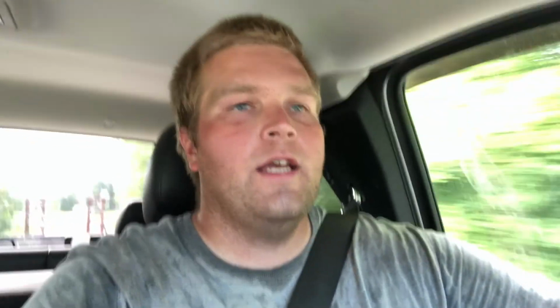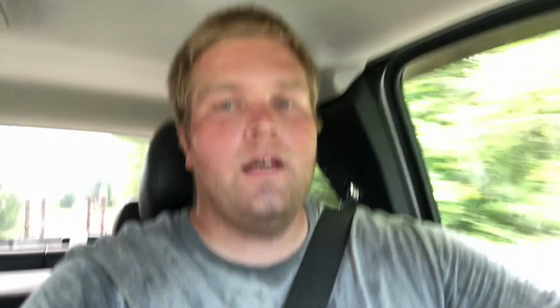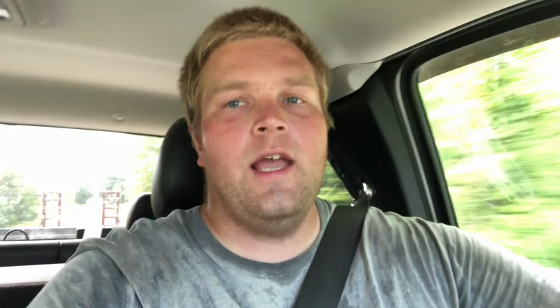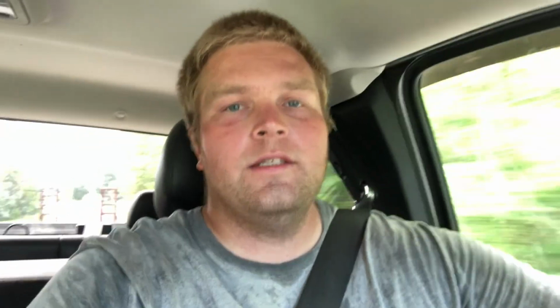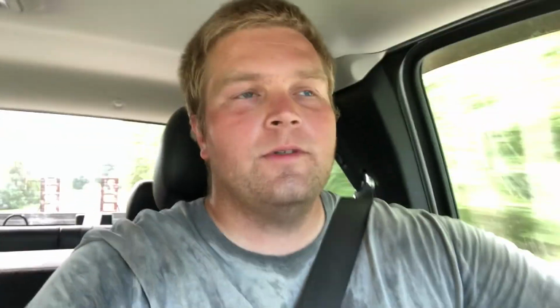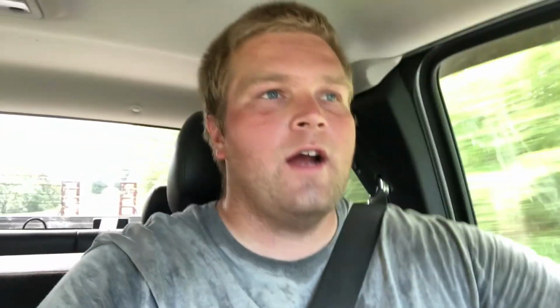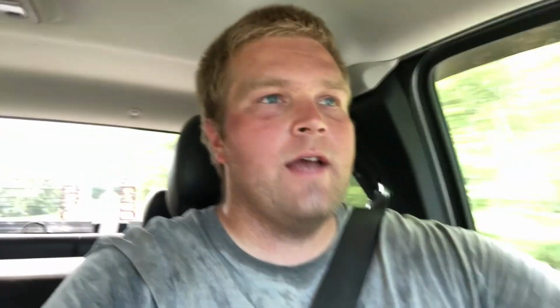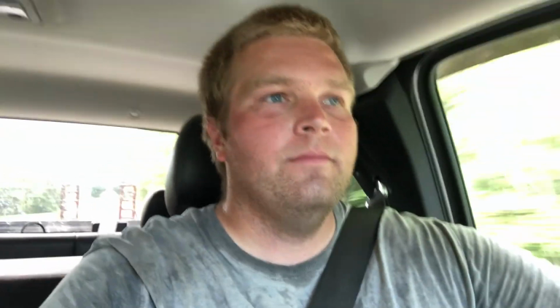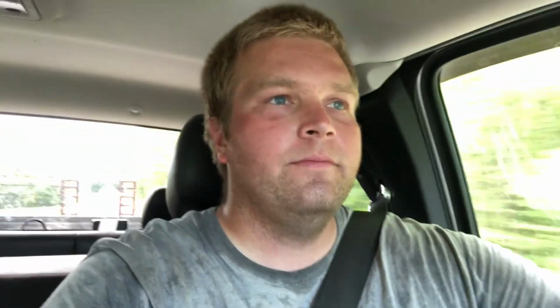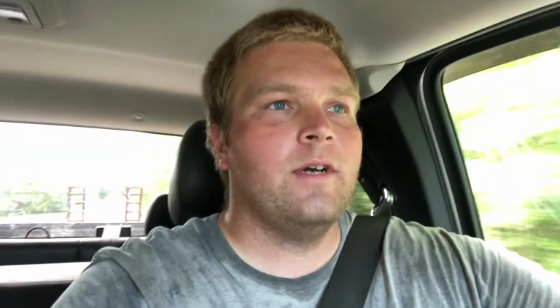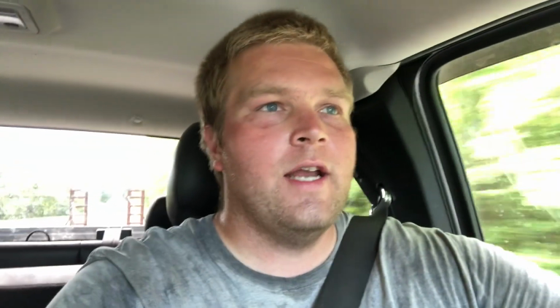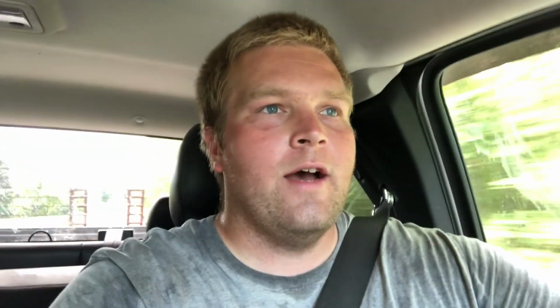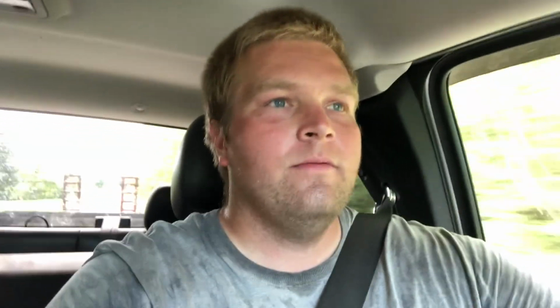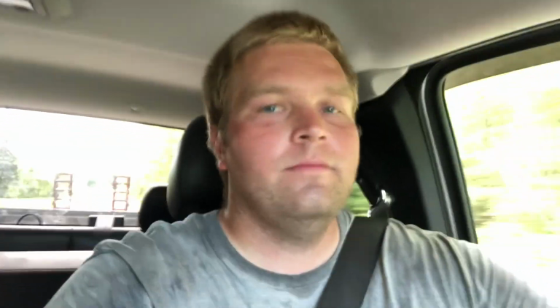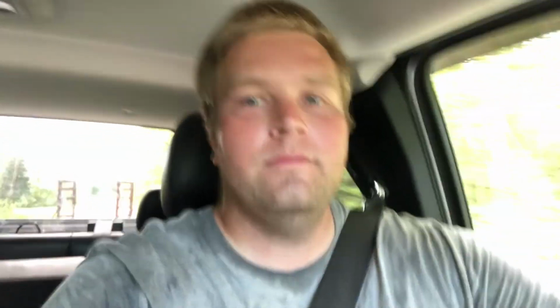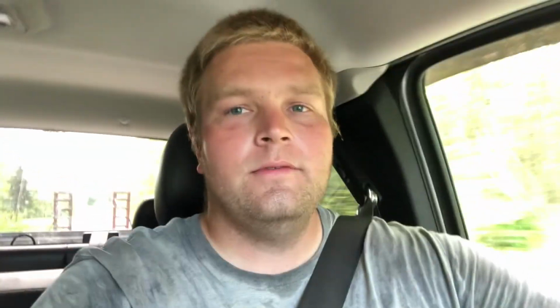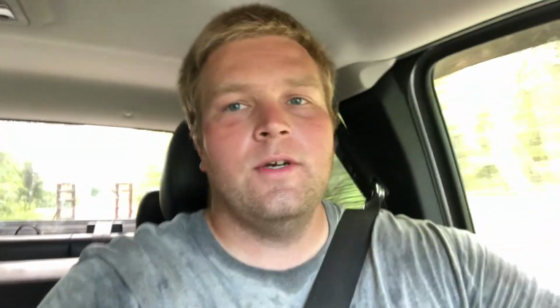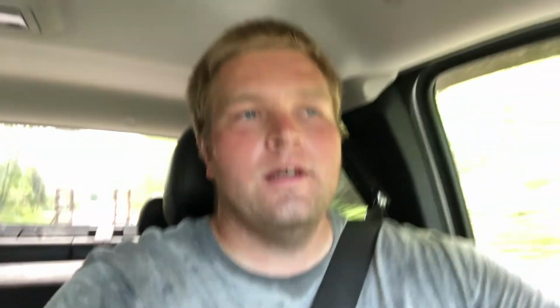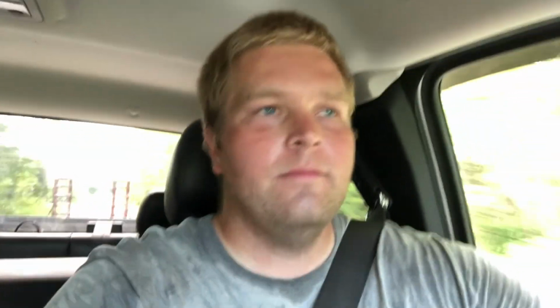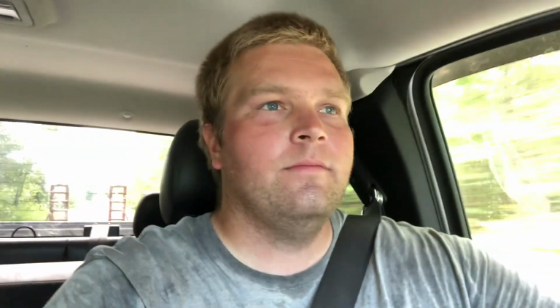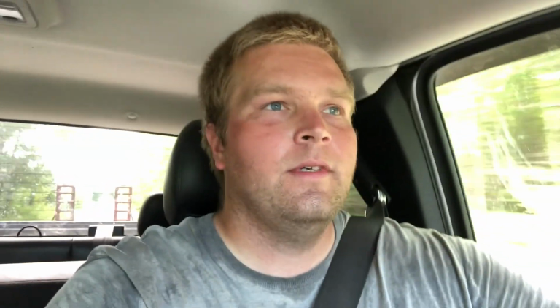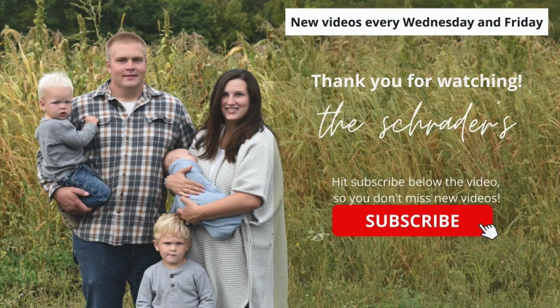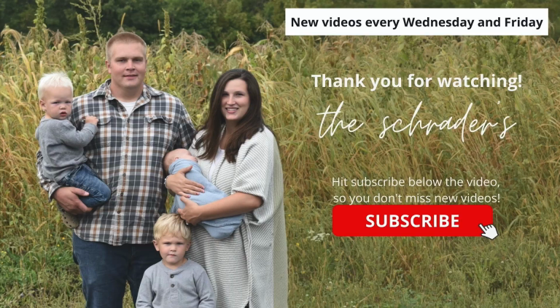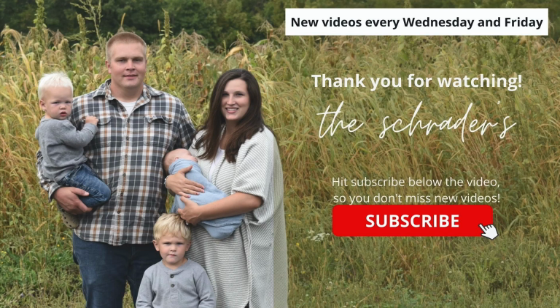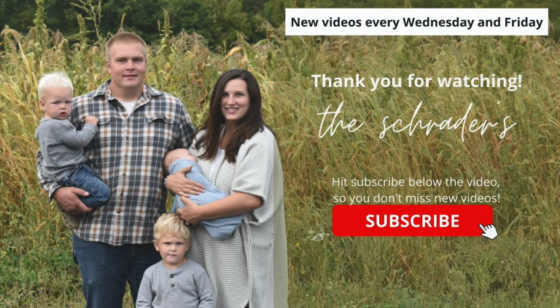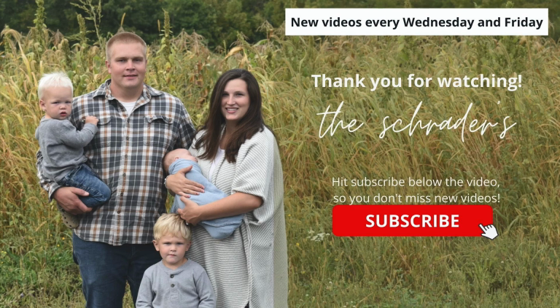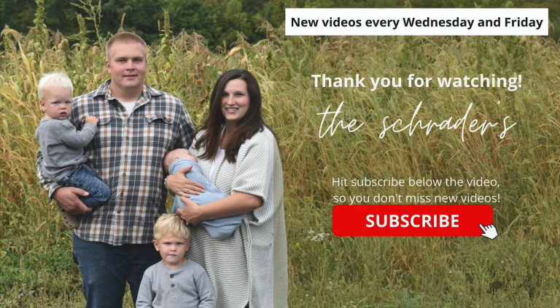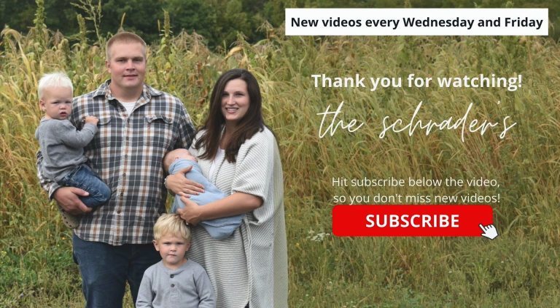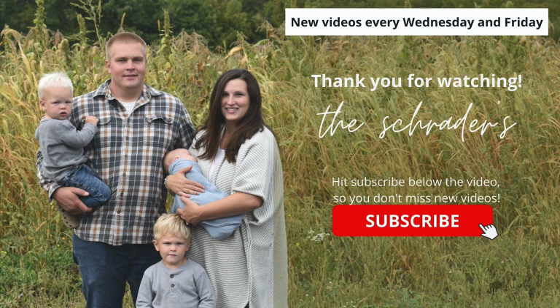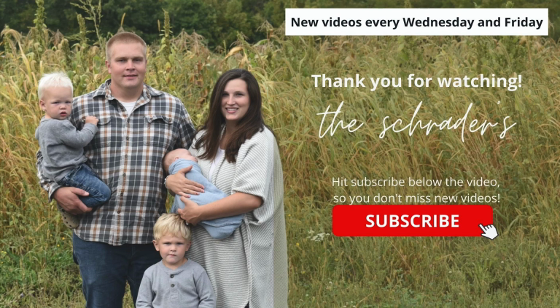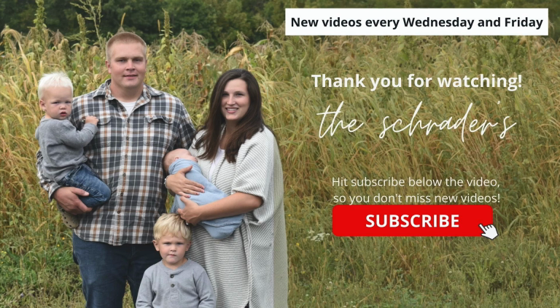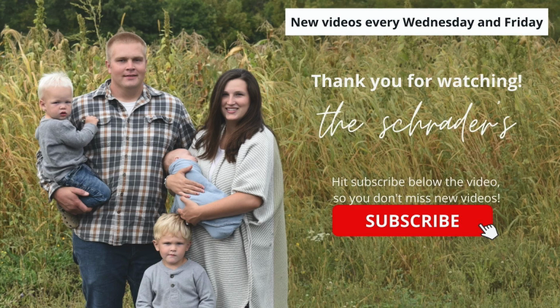Like and subscribe right now. Do it. Okay, see you in the next video.